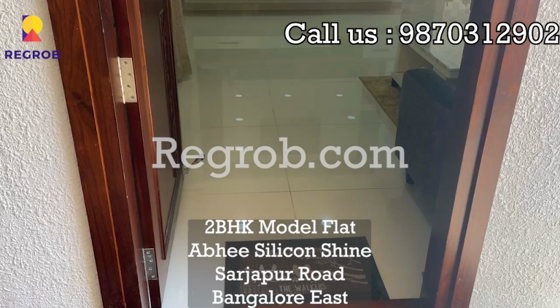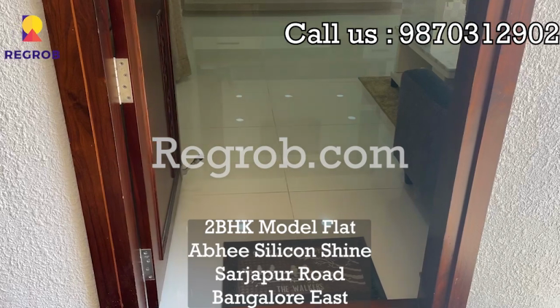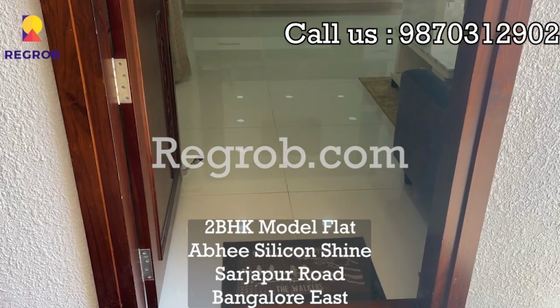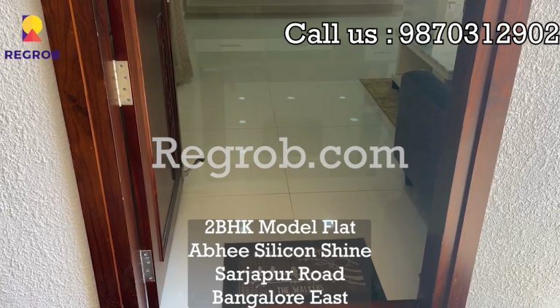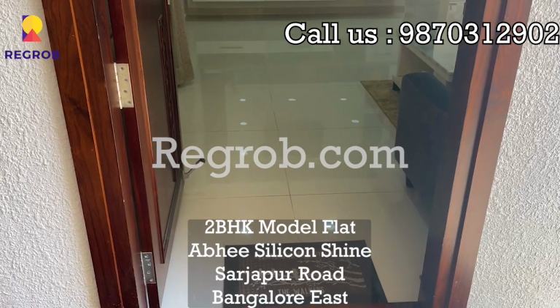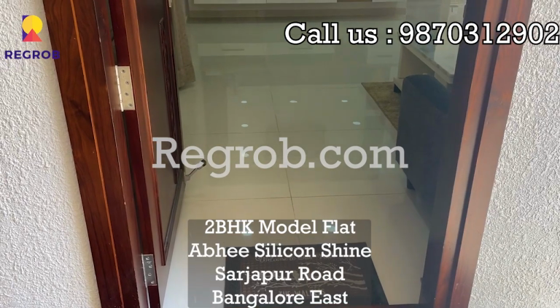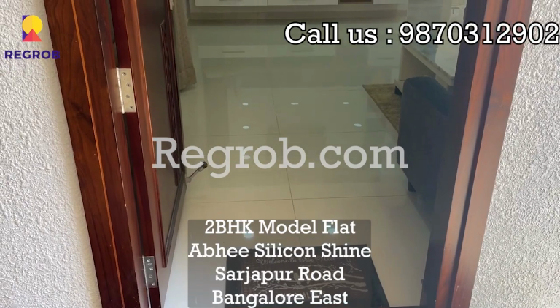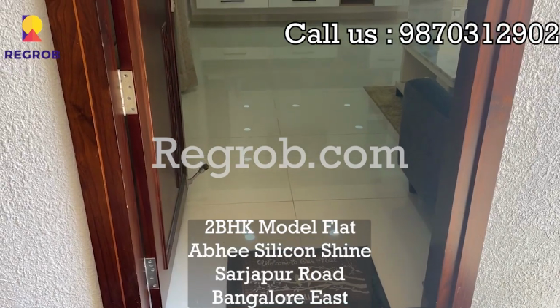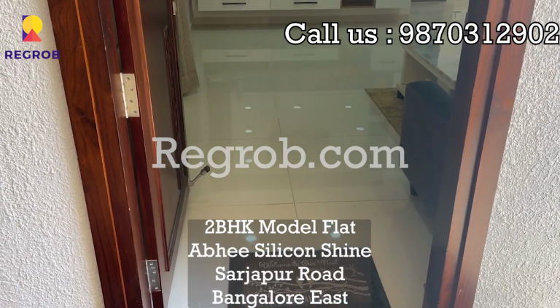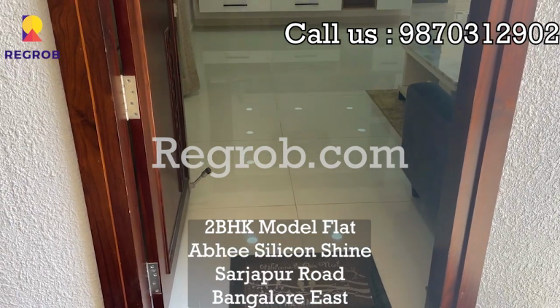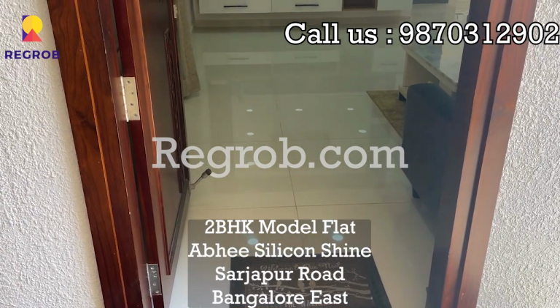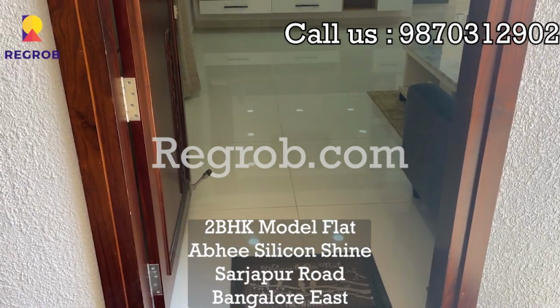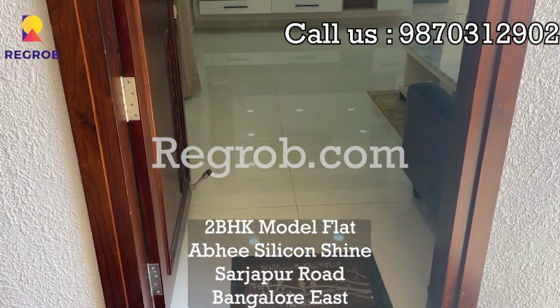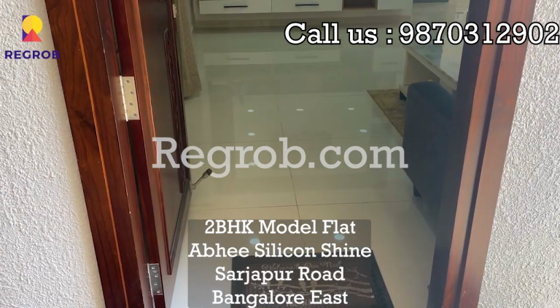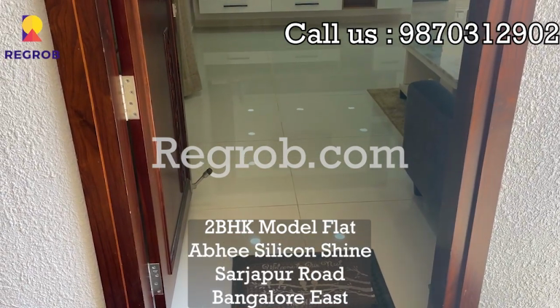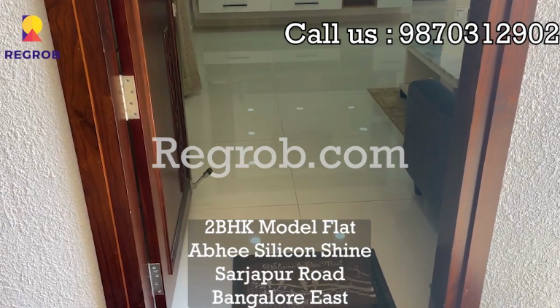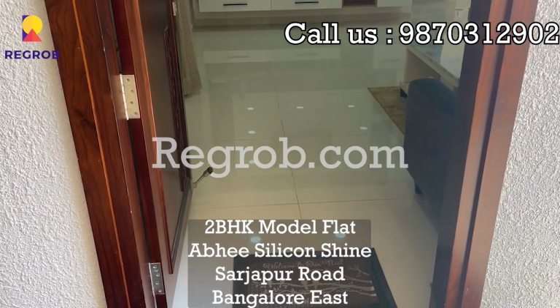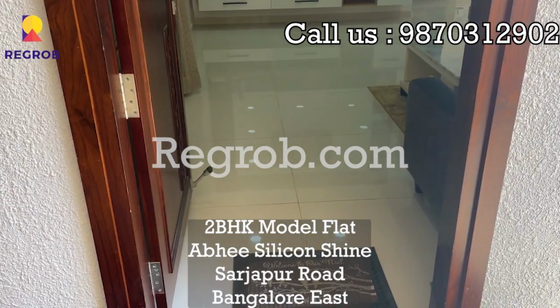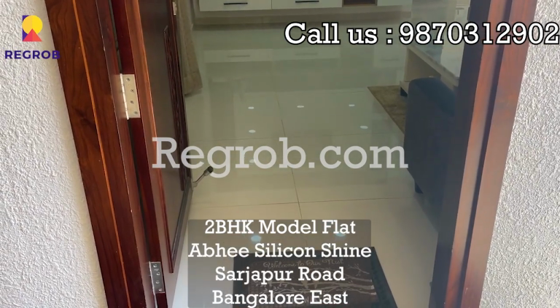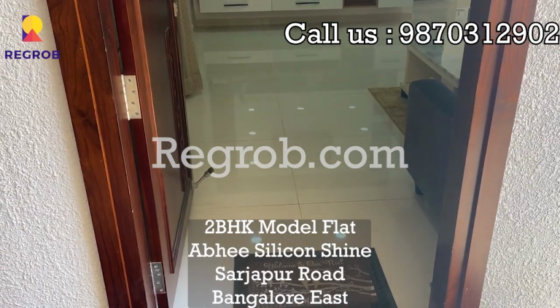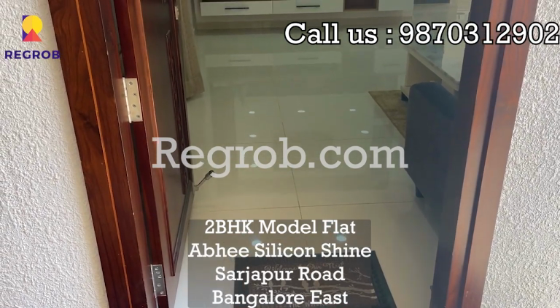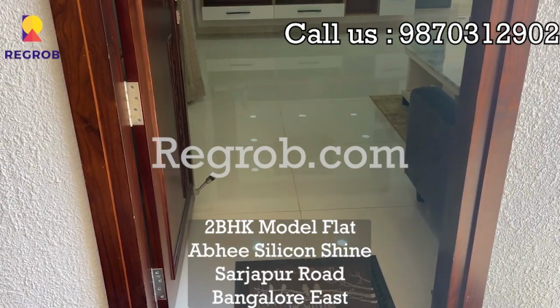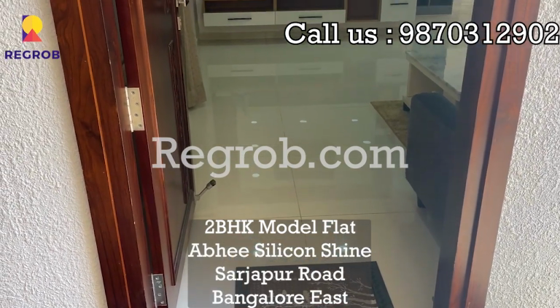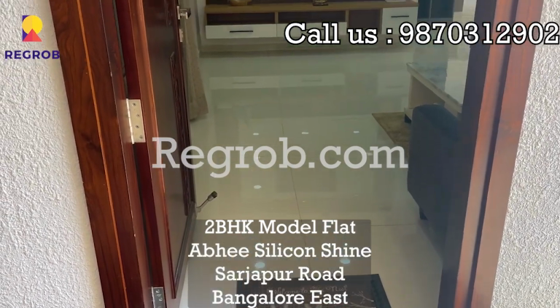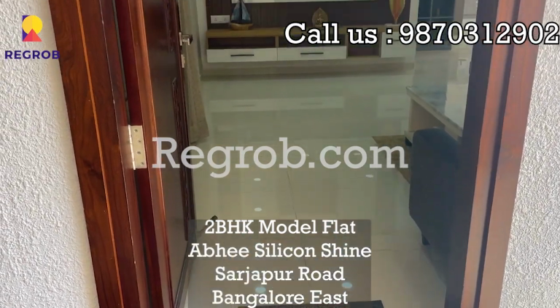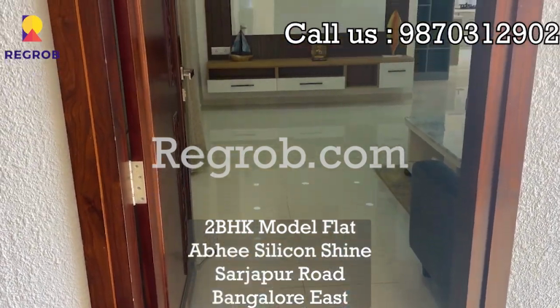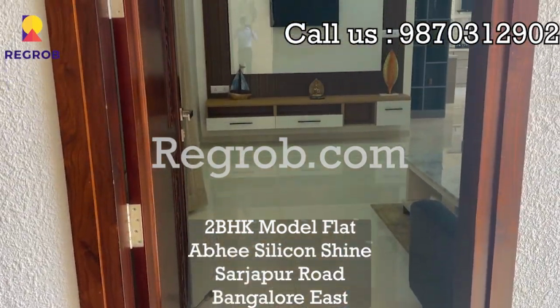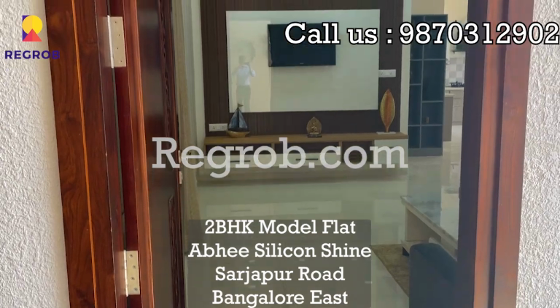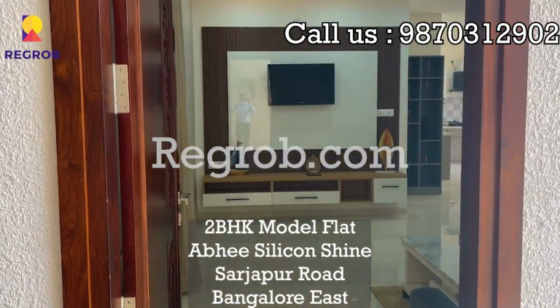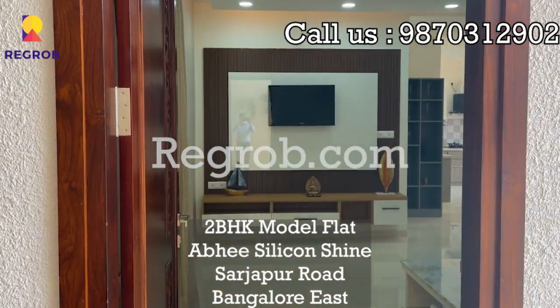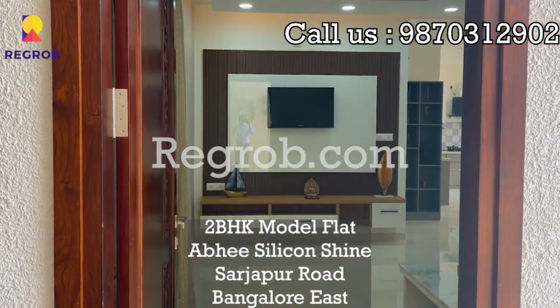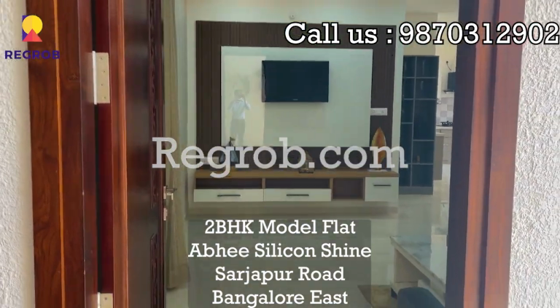Hello everyone, today we are going to see a 2BHK model flat at Abhi Silicon Shine, Sadapur Road, Bangalore.